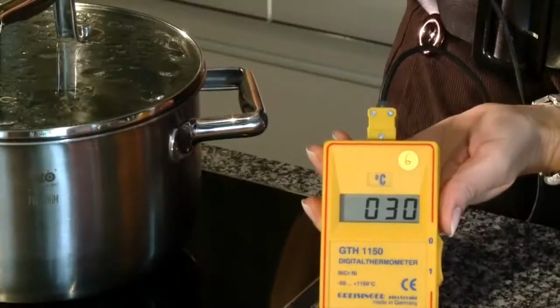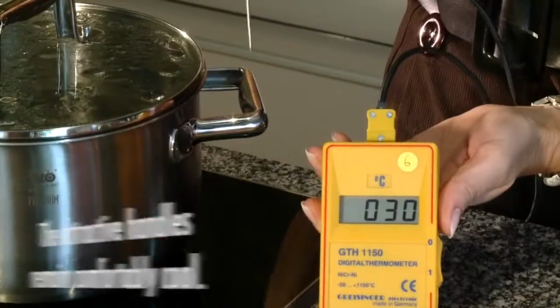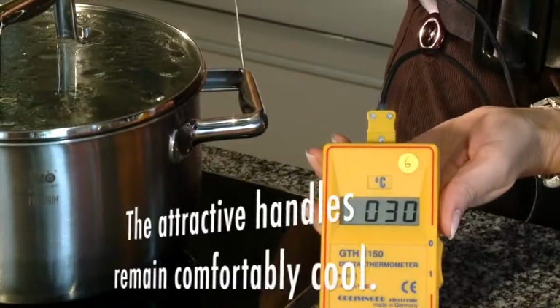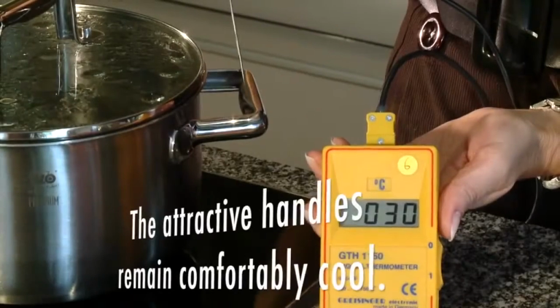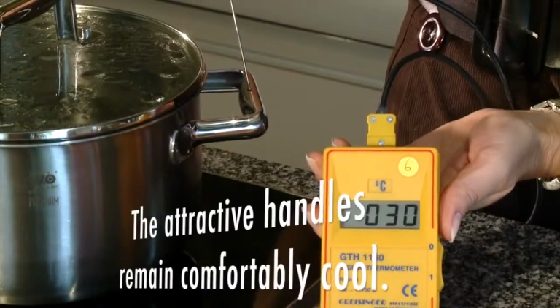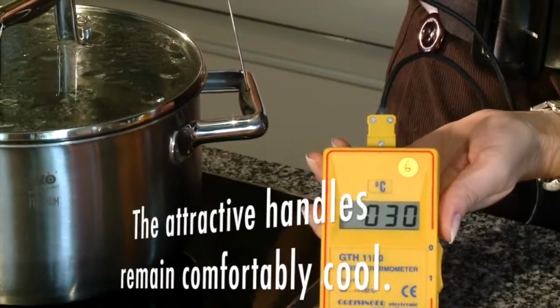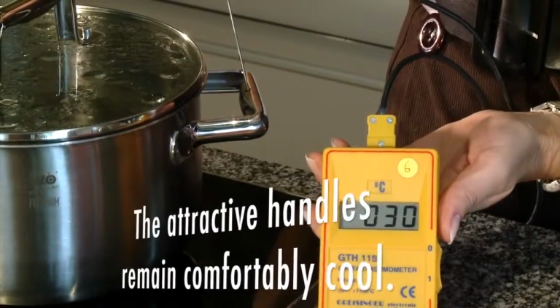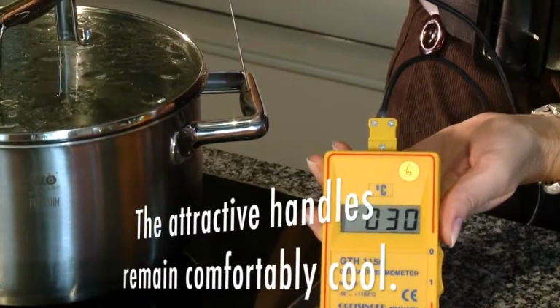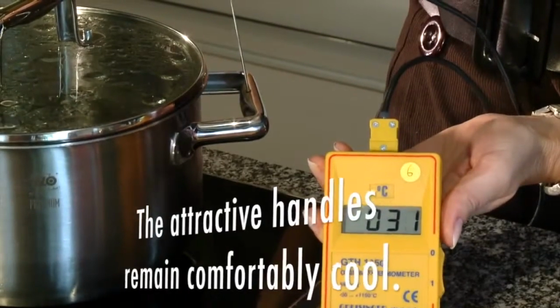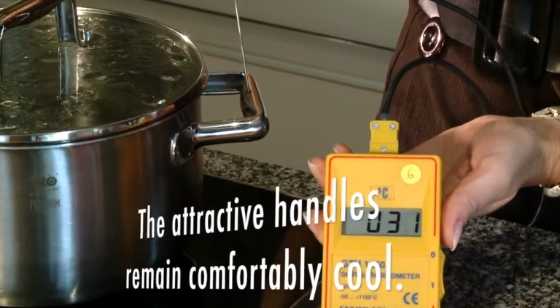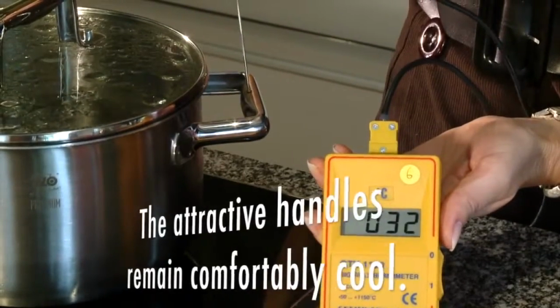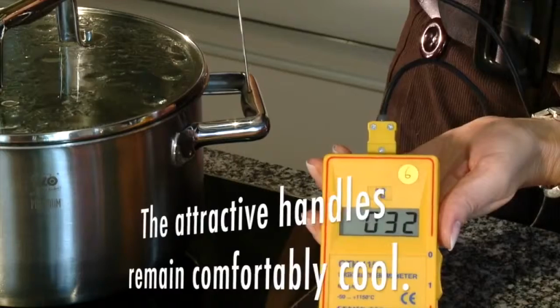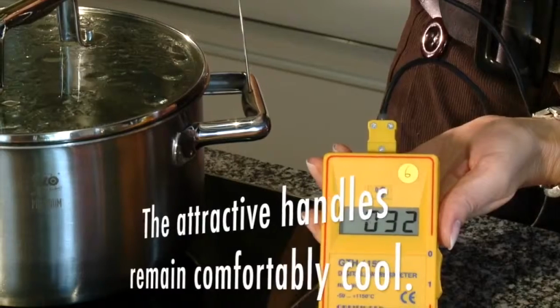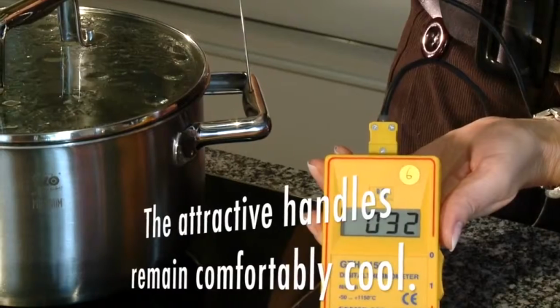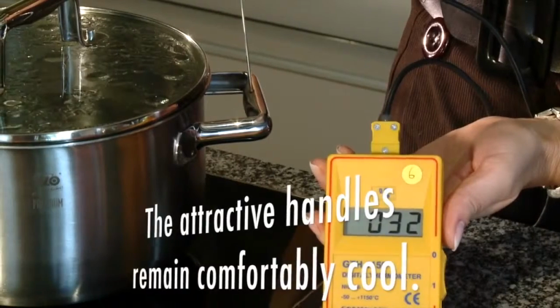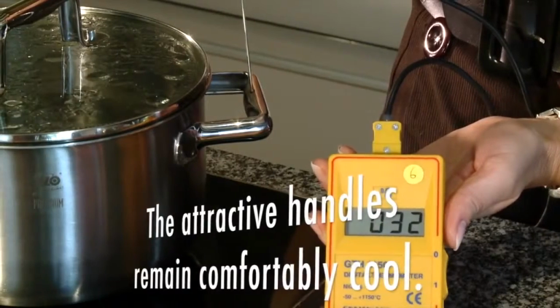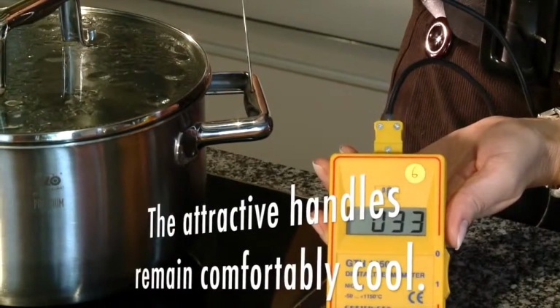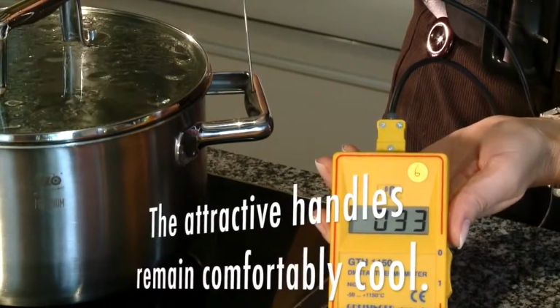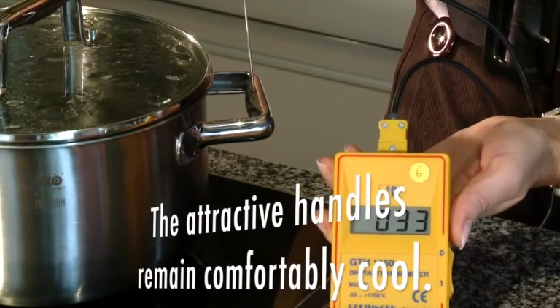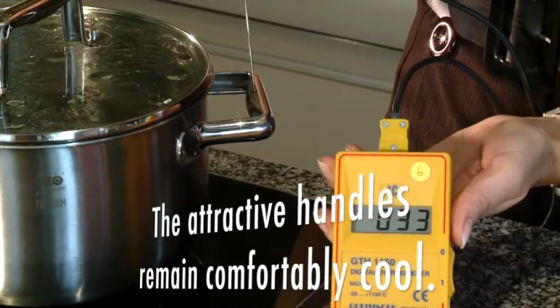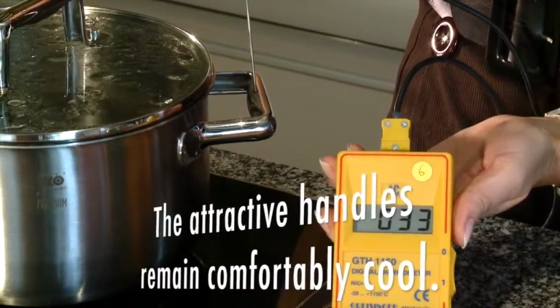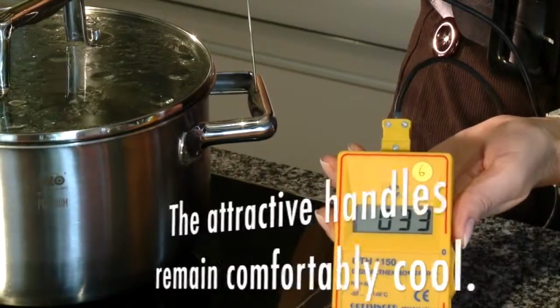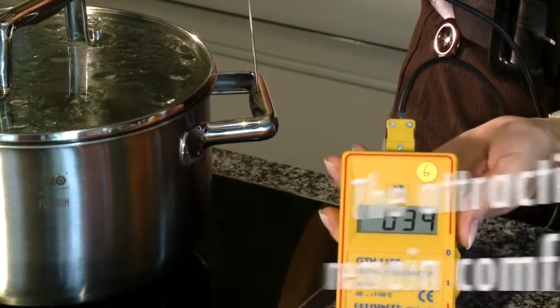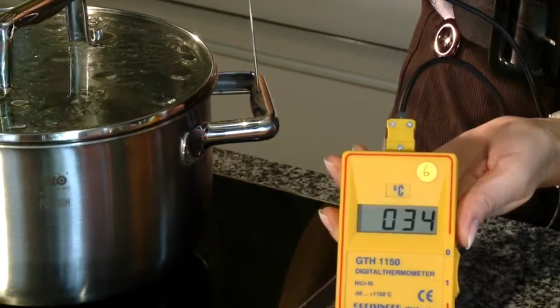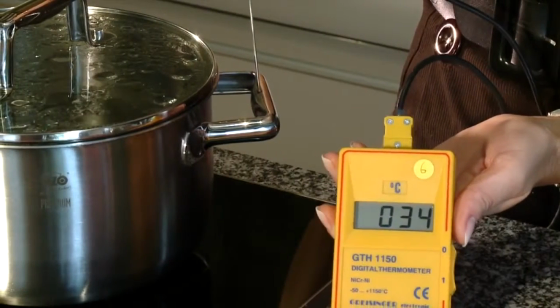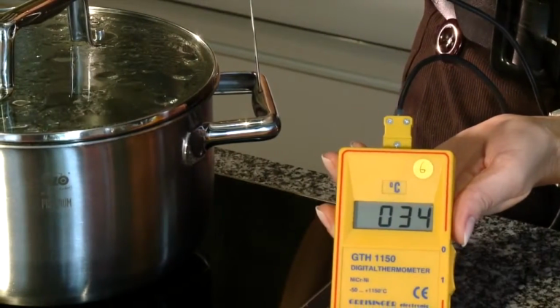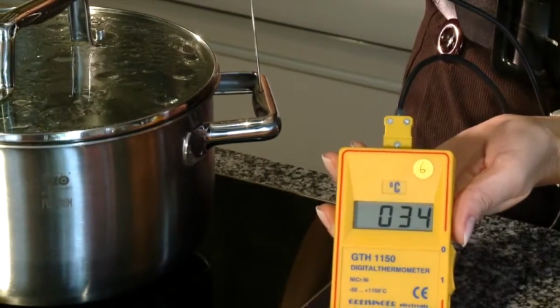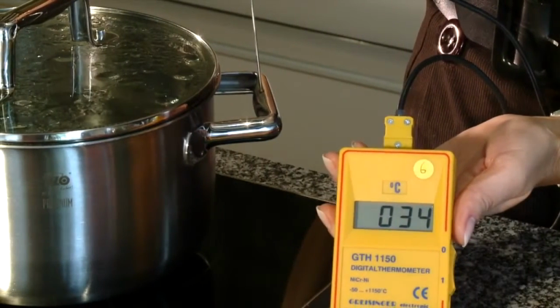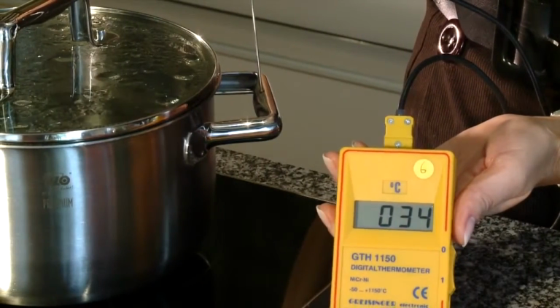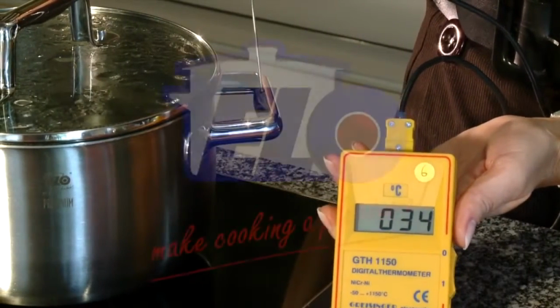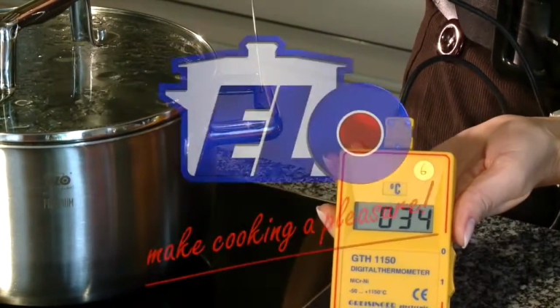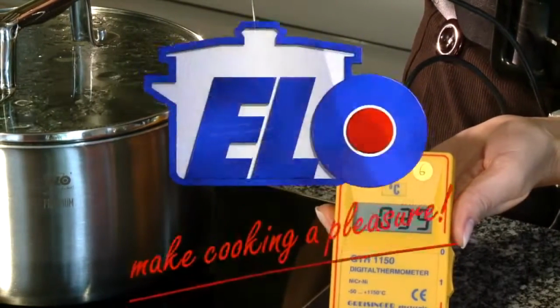The attractive handles, made of cold metal, remain comfortably cool. You can't burn your fingers.